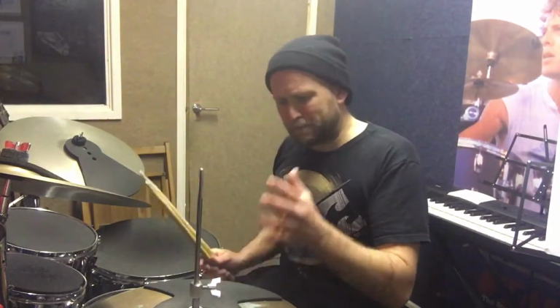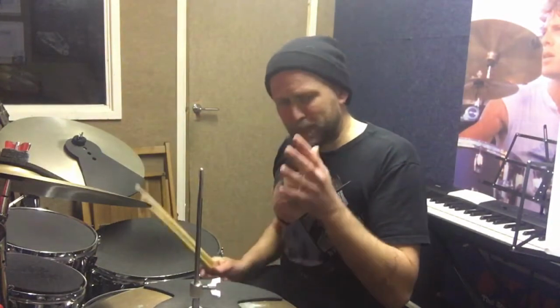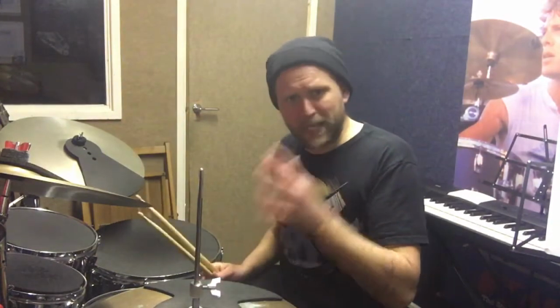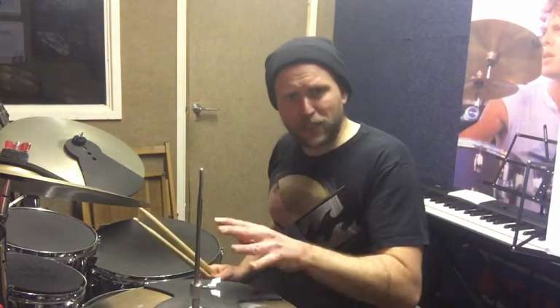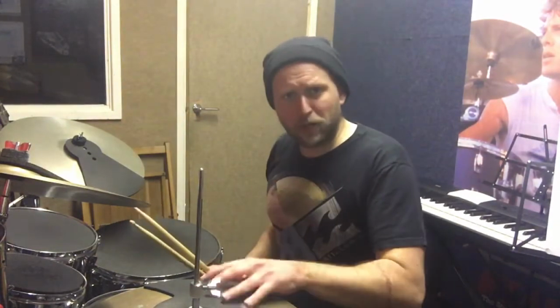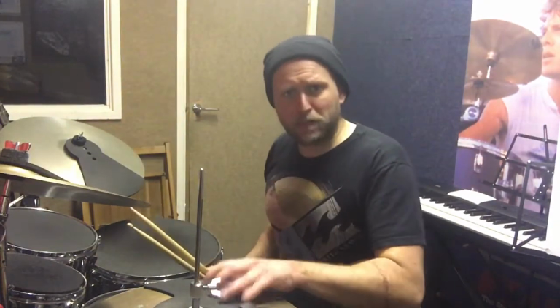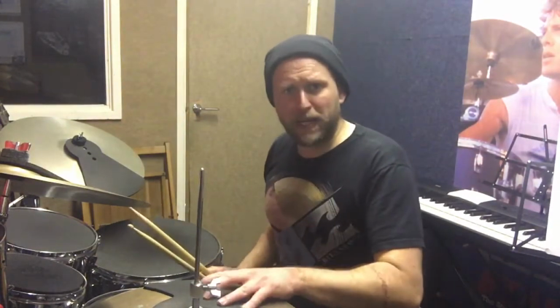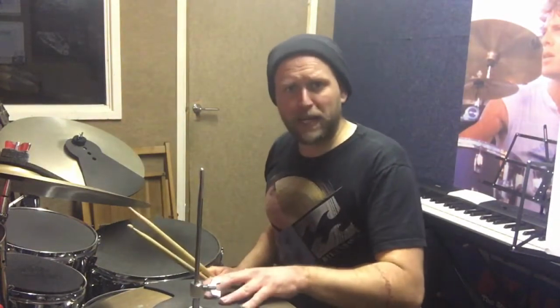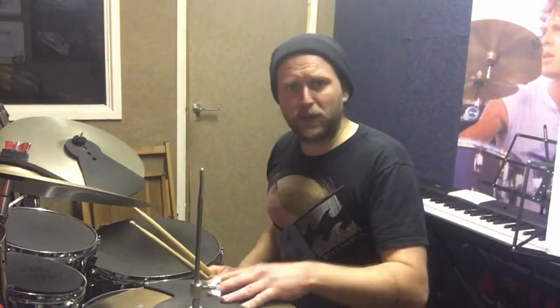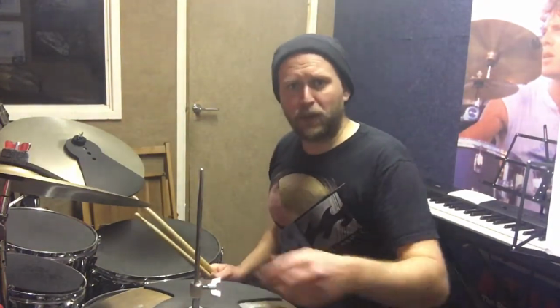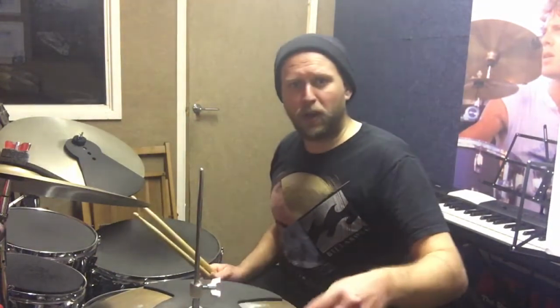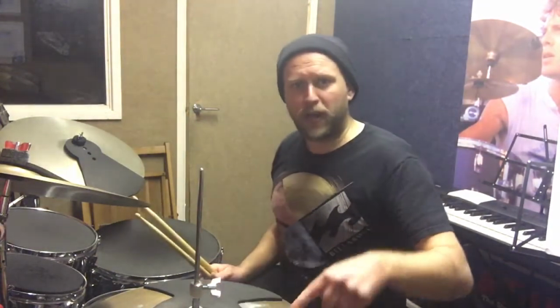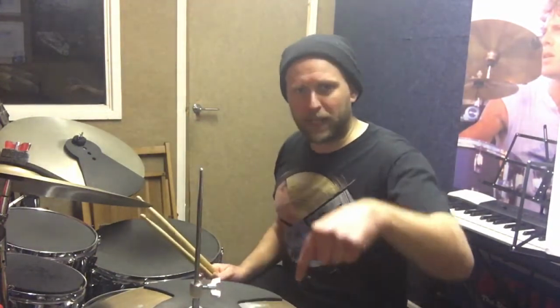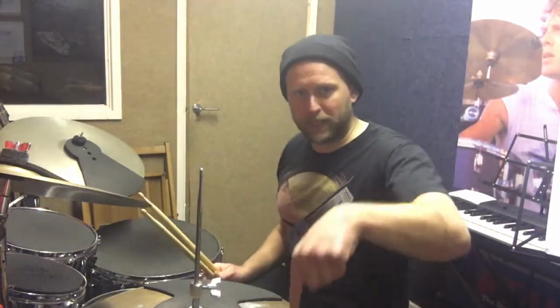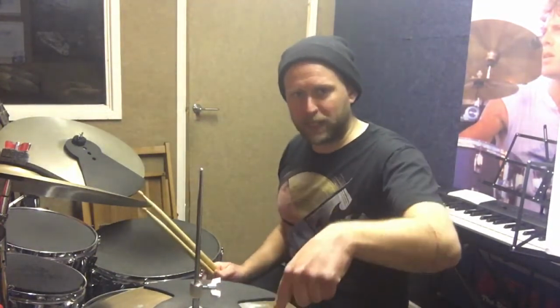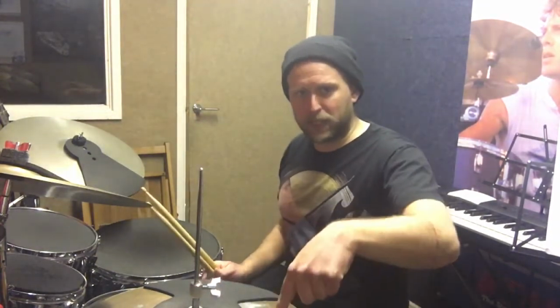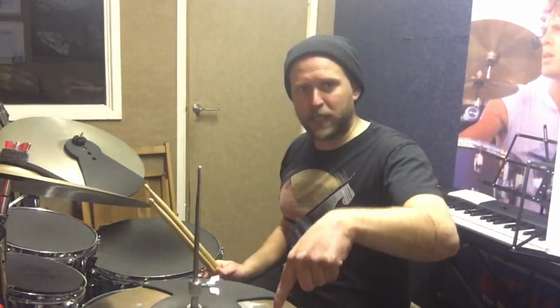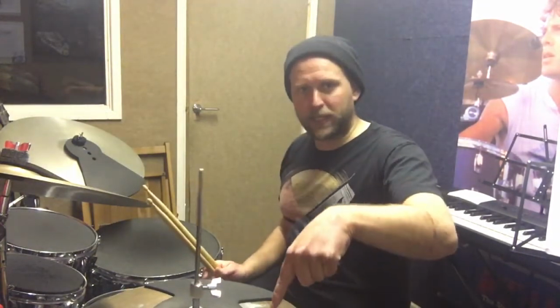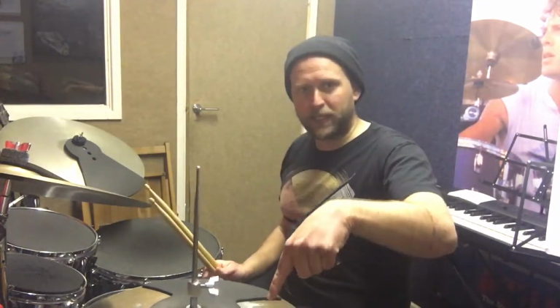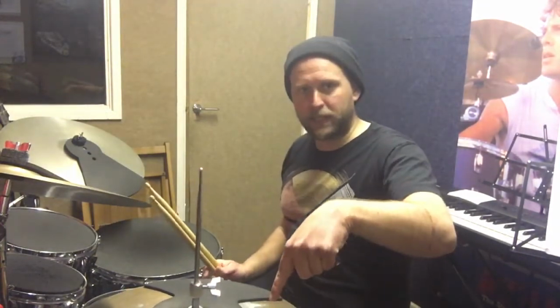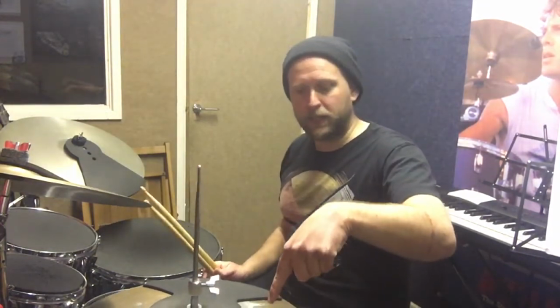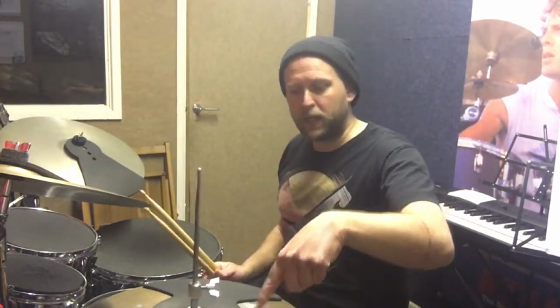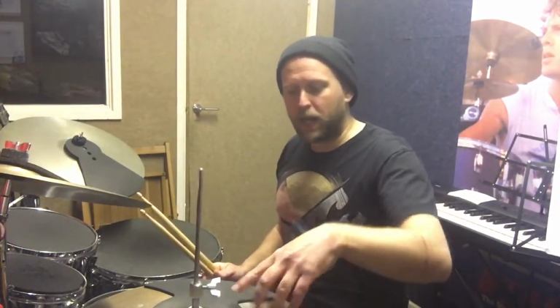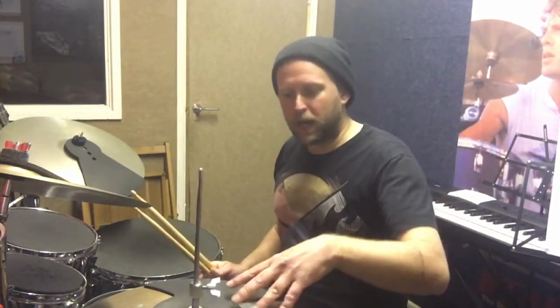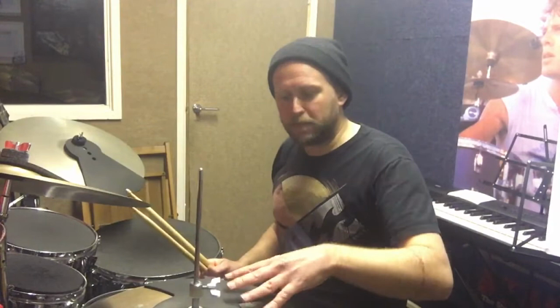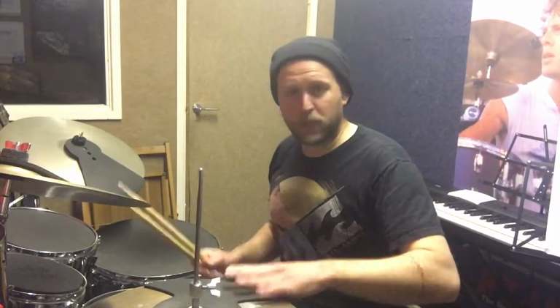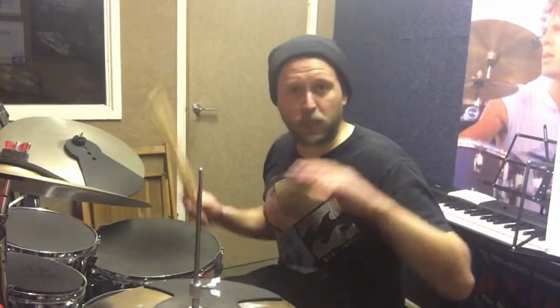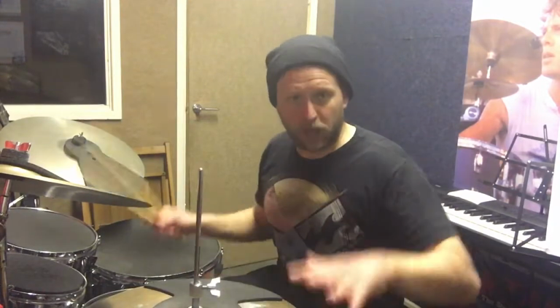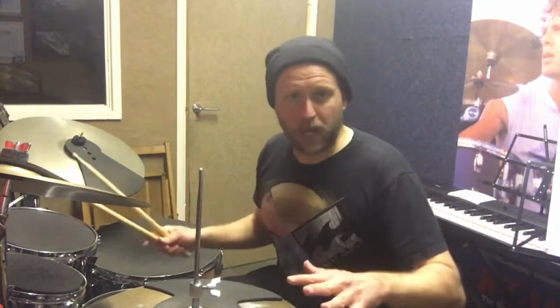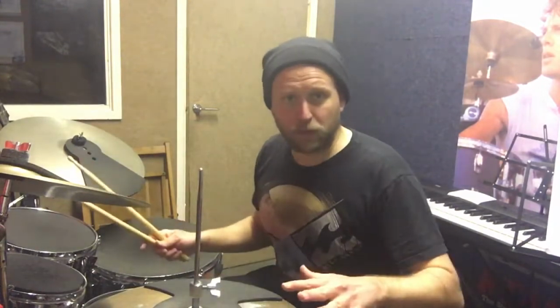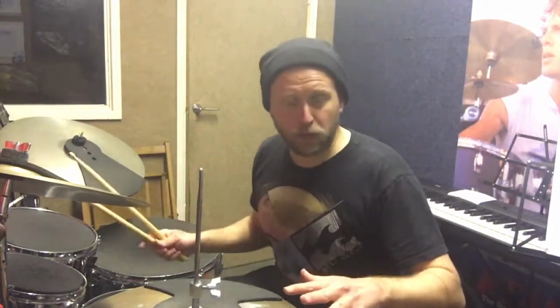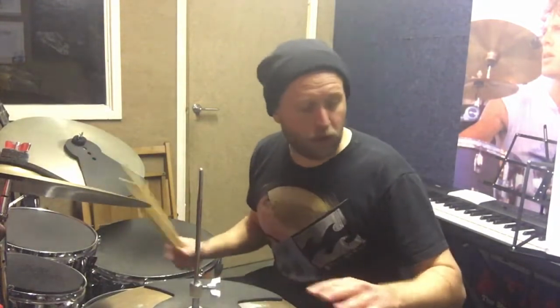So as long as we focus on these notes being even on the hi-hat, this is the thing - you're going to have a good time.